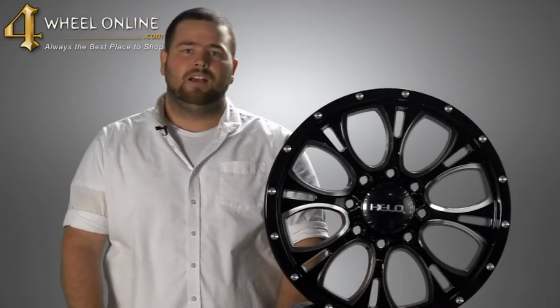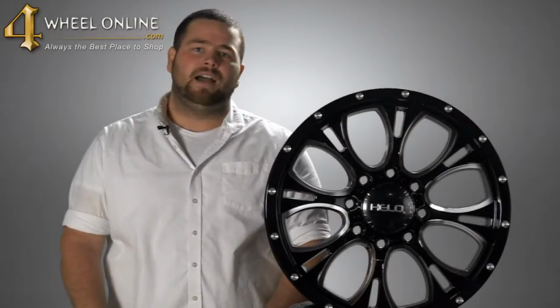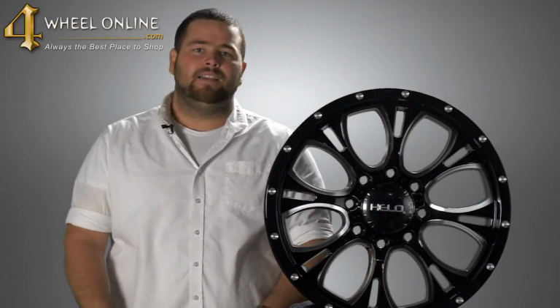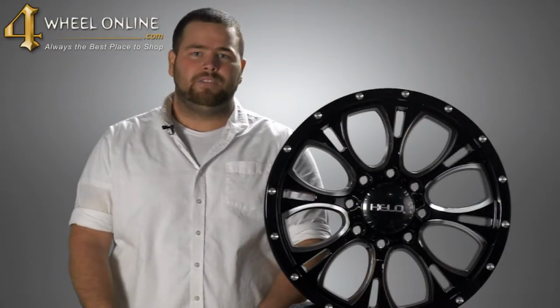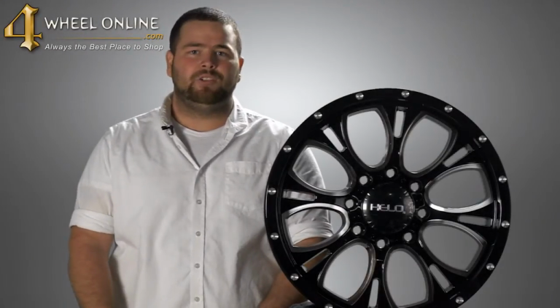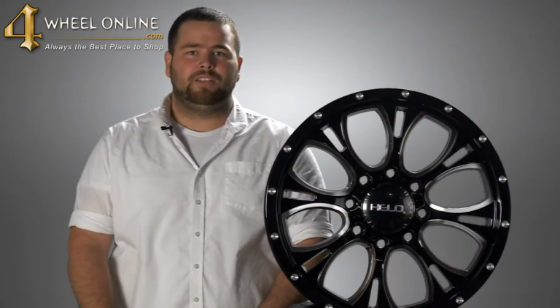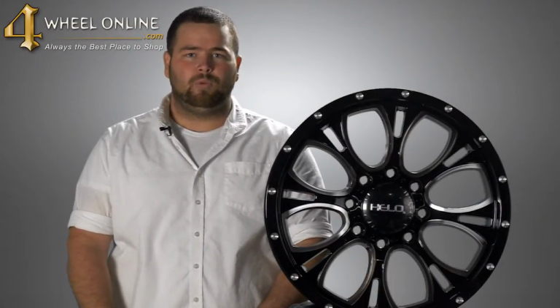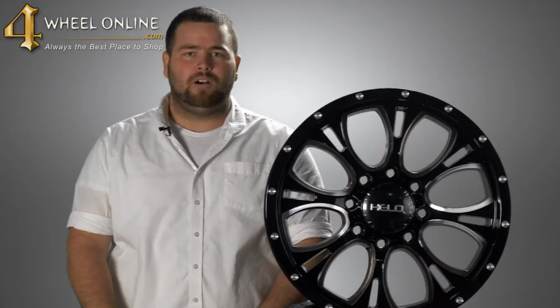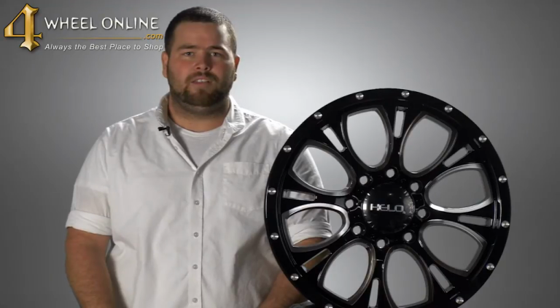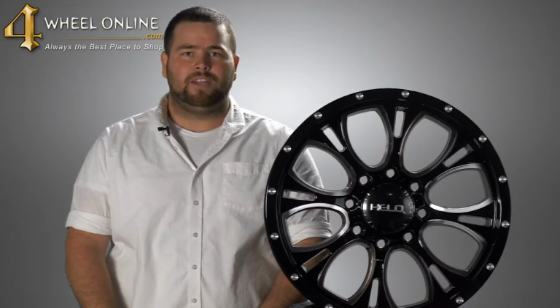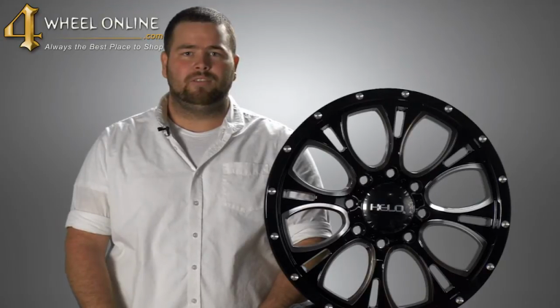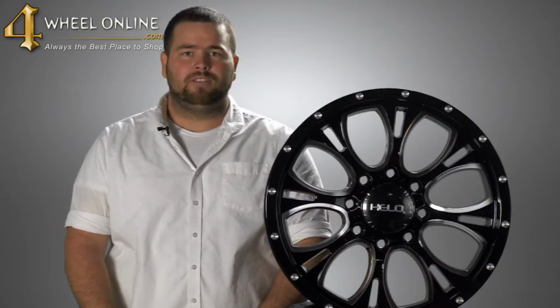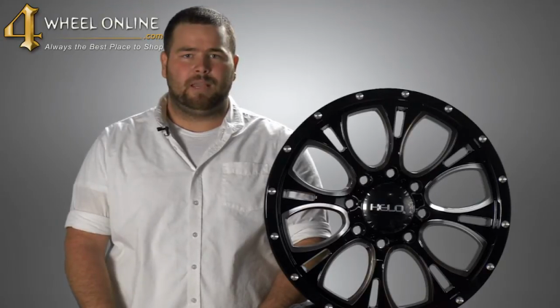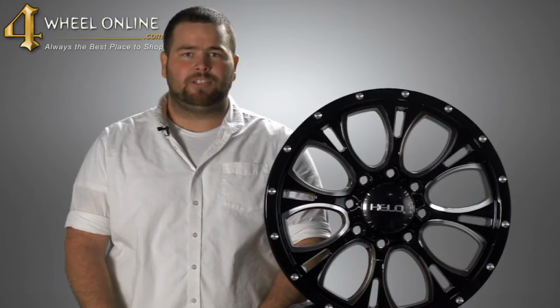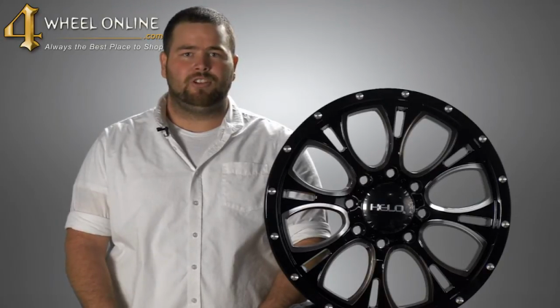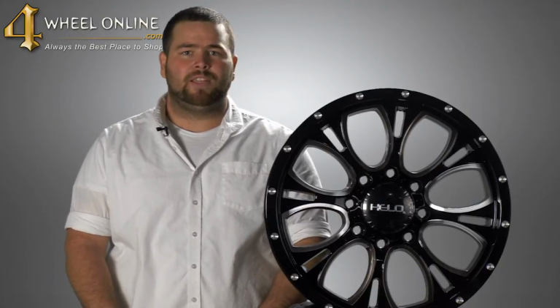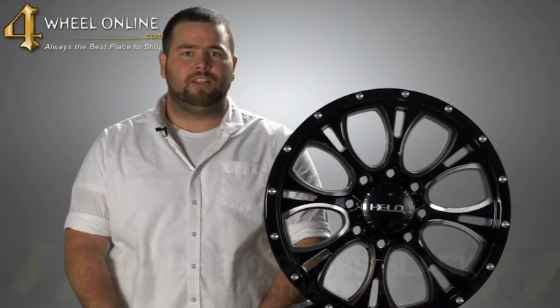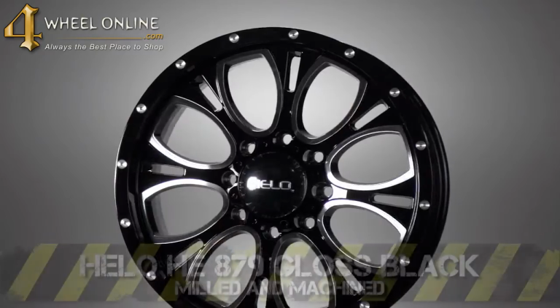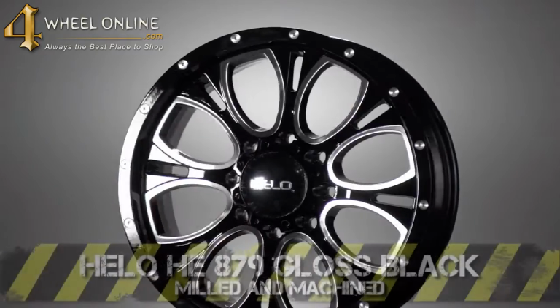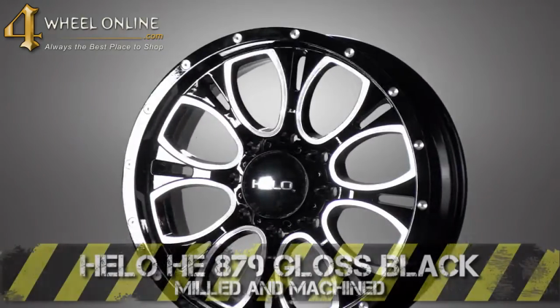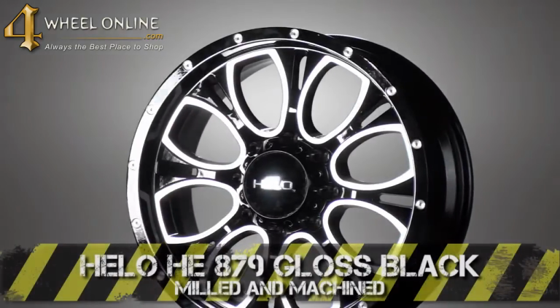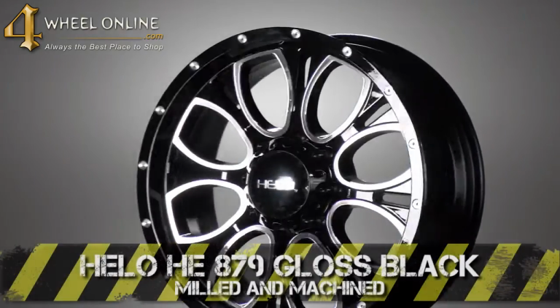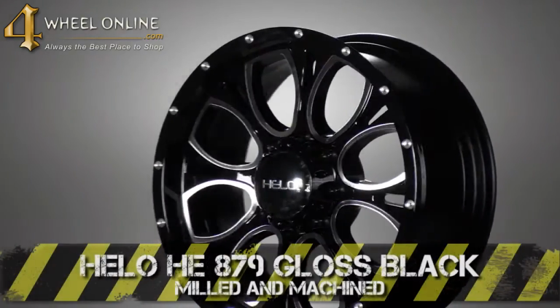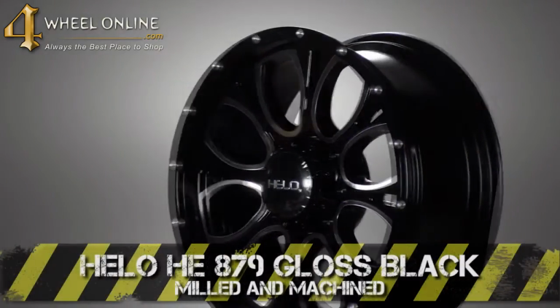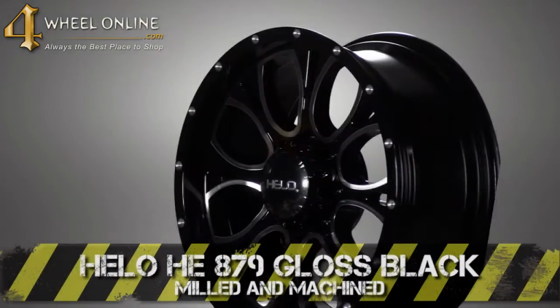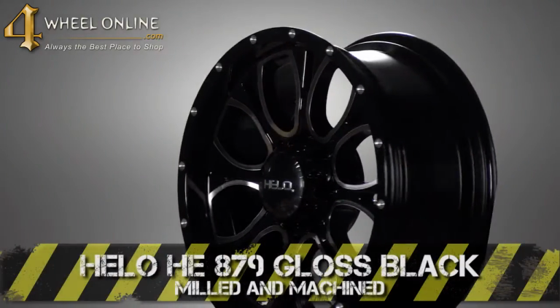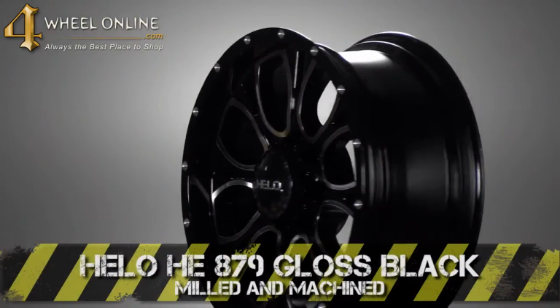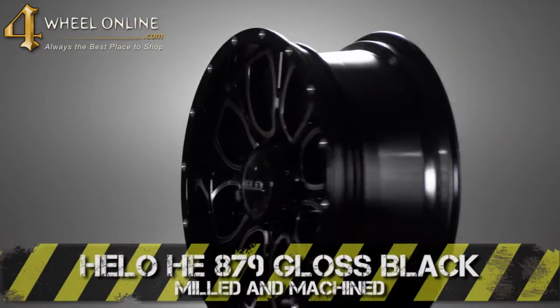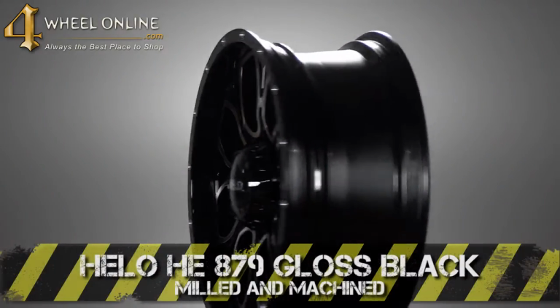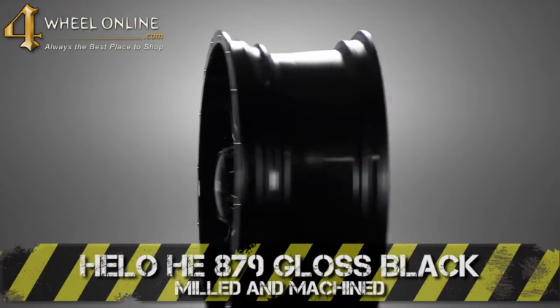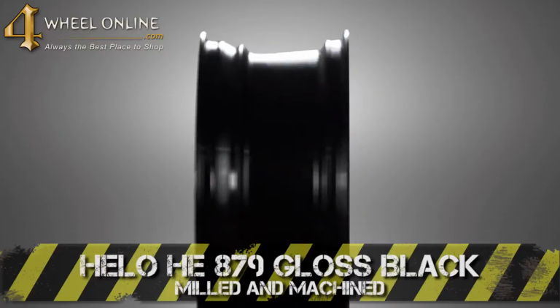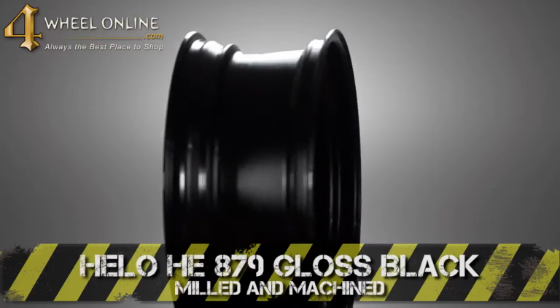Hi, thank you for tuning in to 4WheelOnline videos. Today I would like to show you the Hilo HE879 gloss black machined and milled wheel.